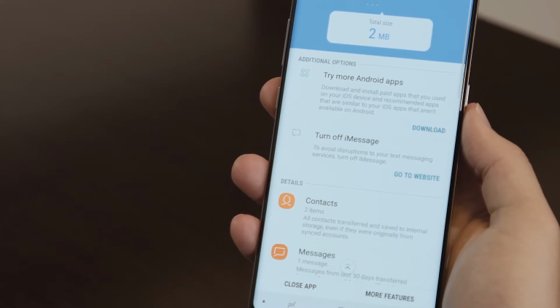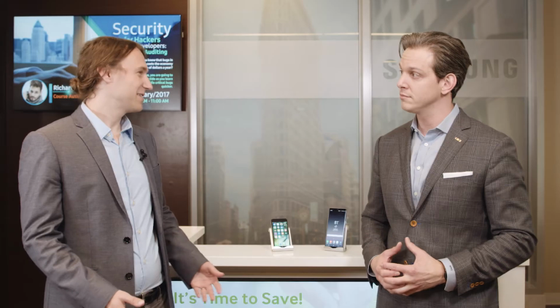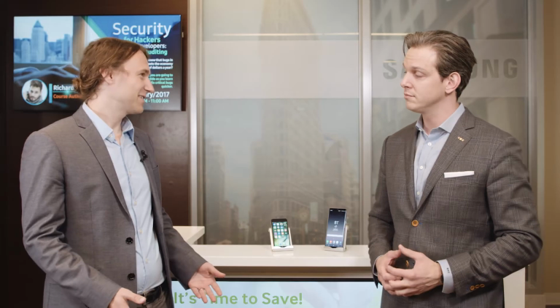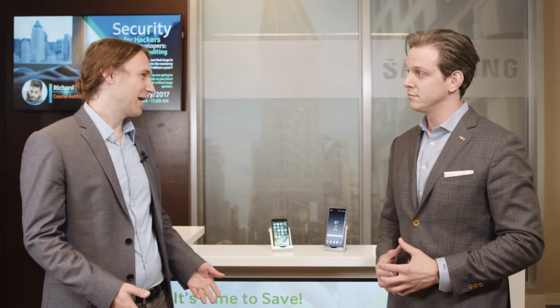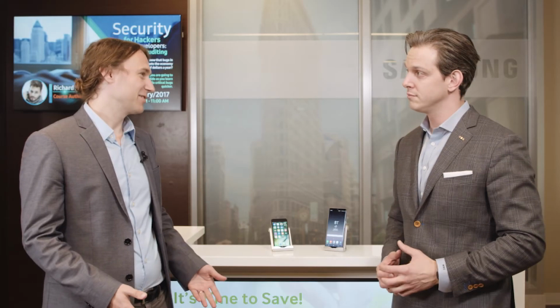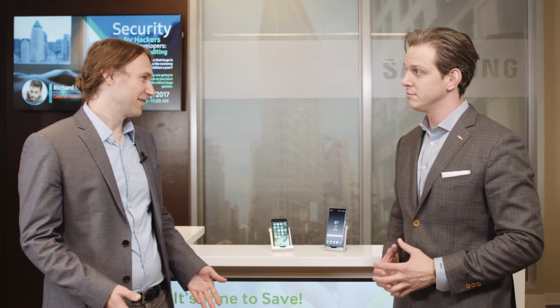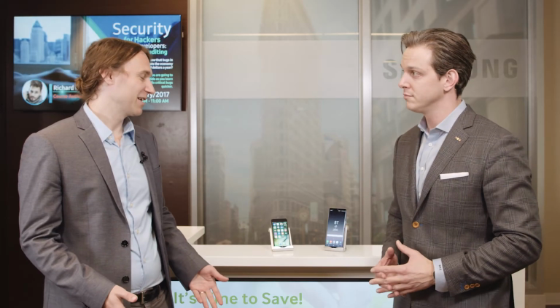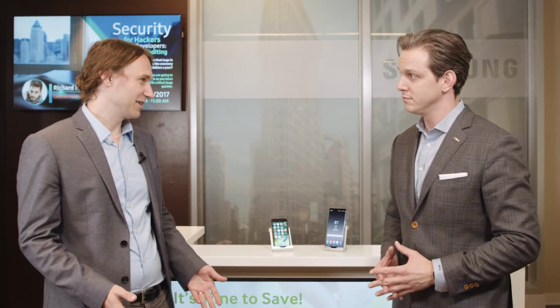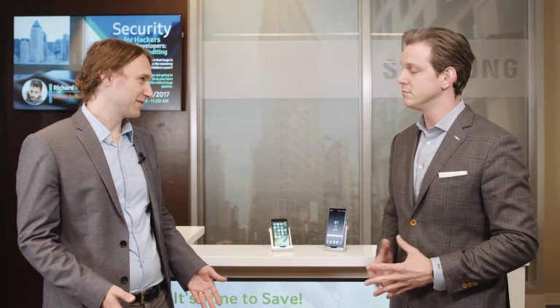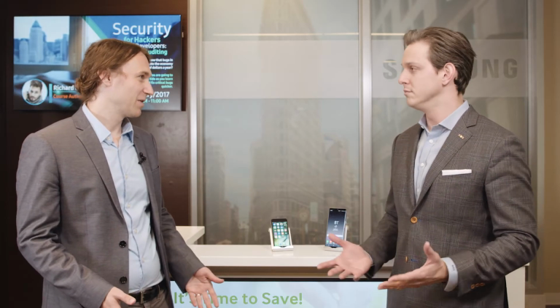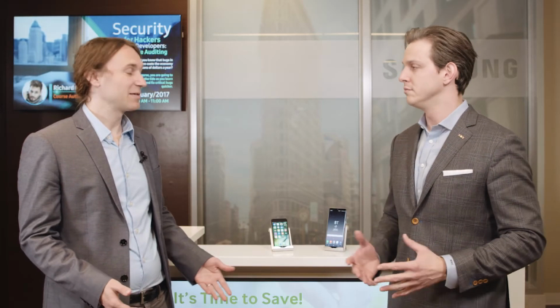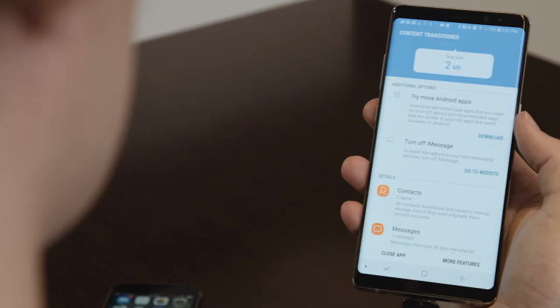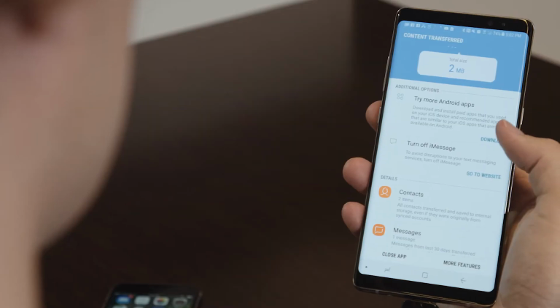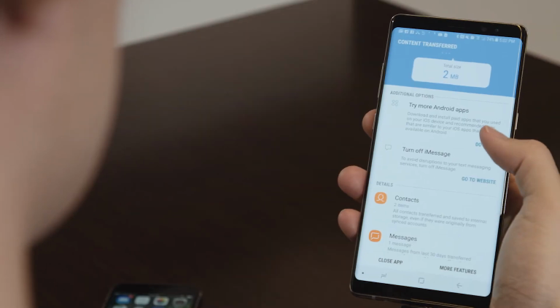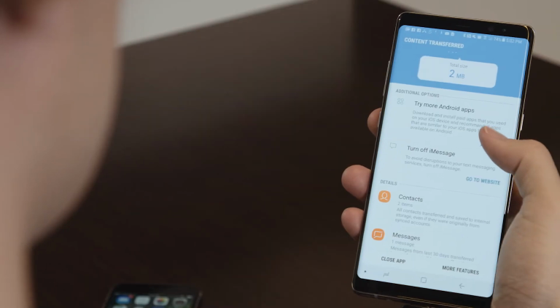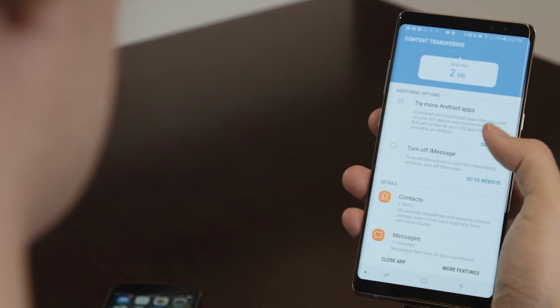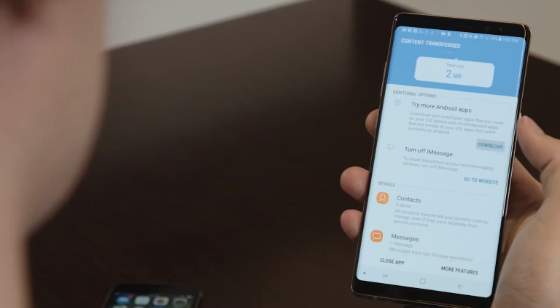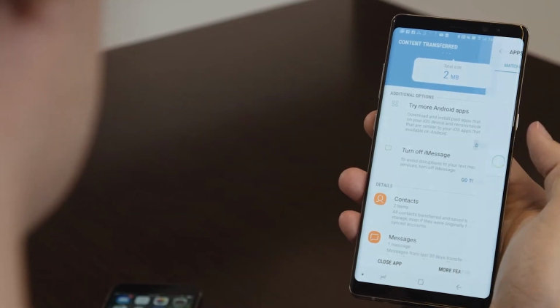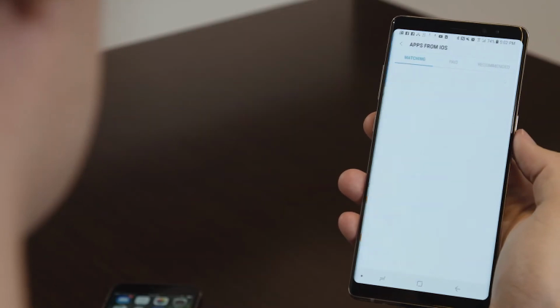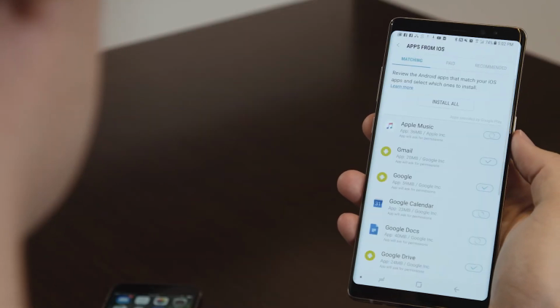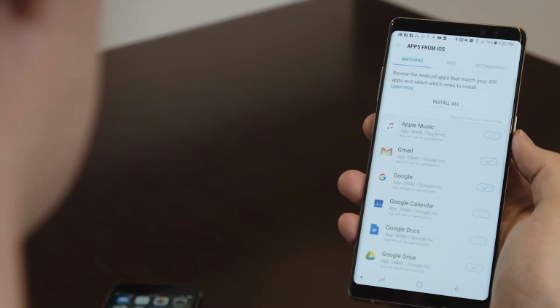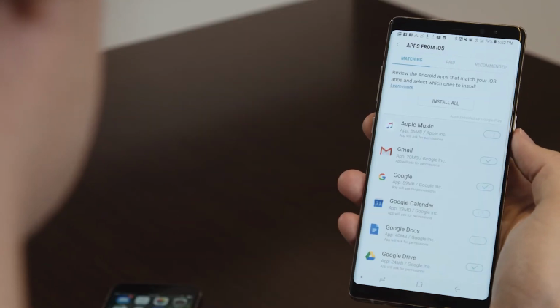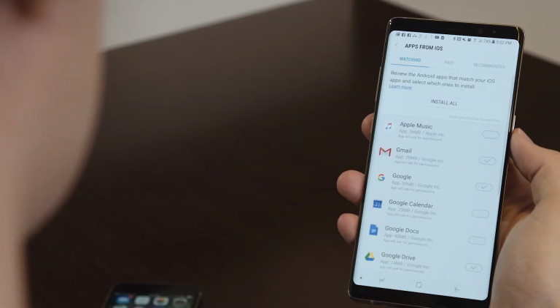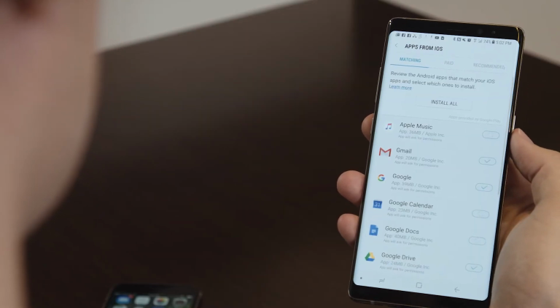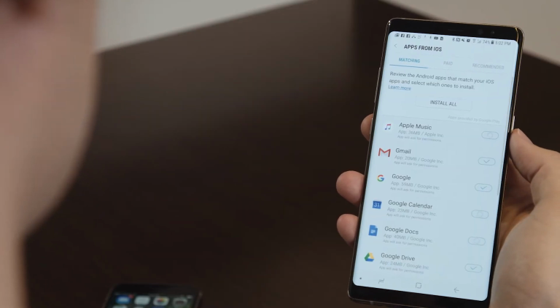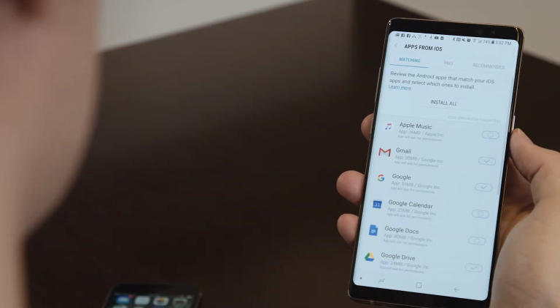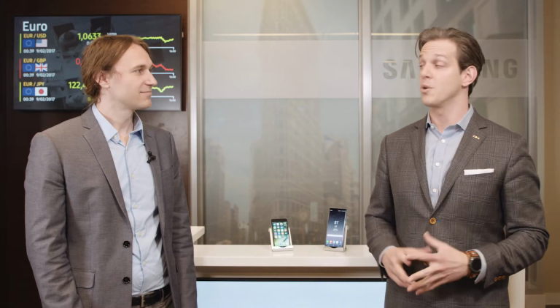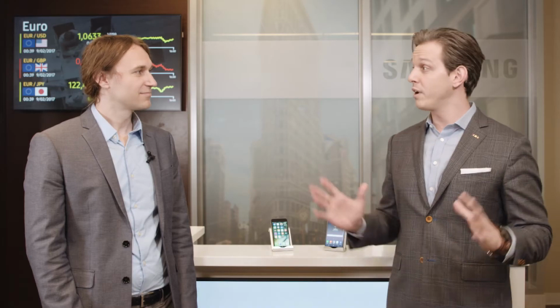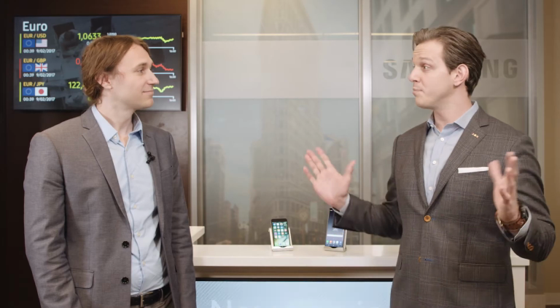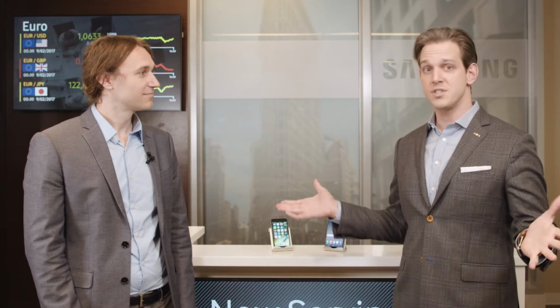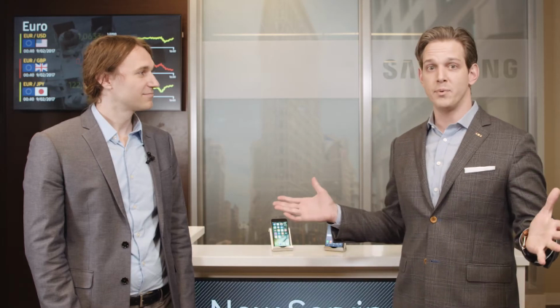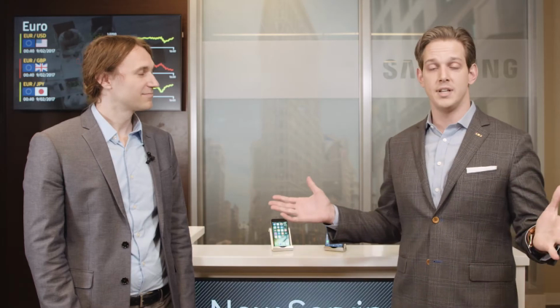You'll see a list of apps that you can download at your leisure. Something to think about though is they'll need to be downloaded individually. Pretty simple indeed.